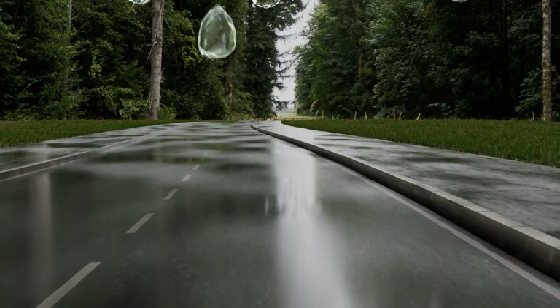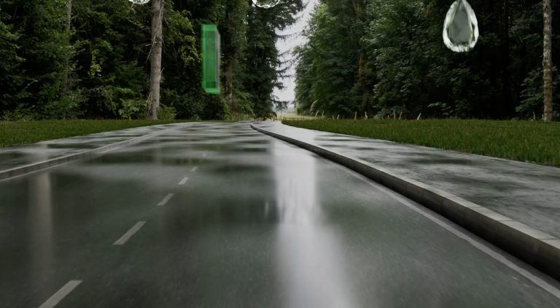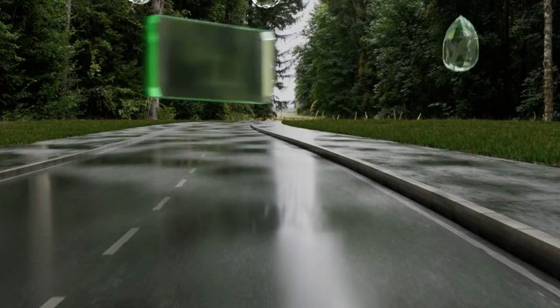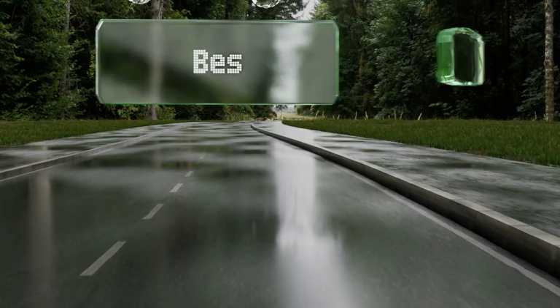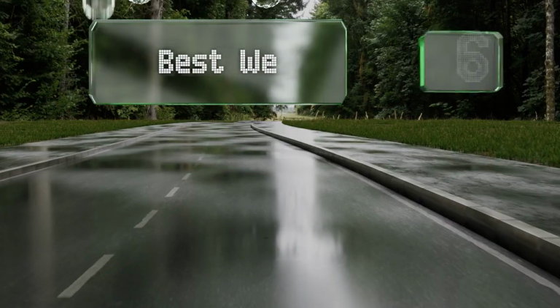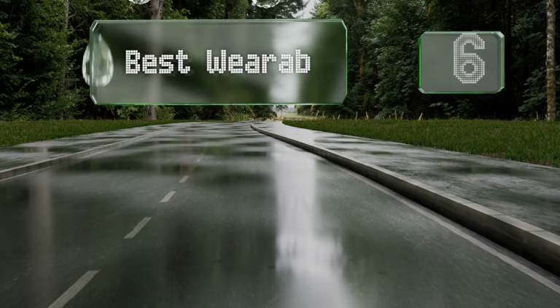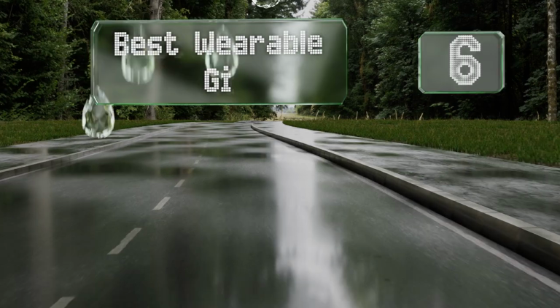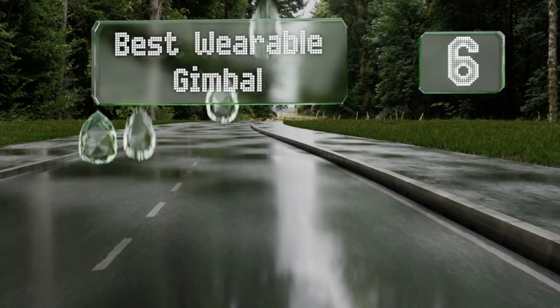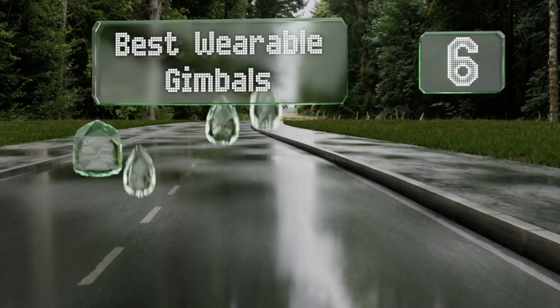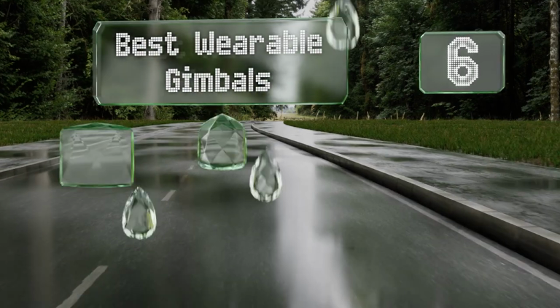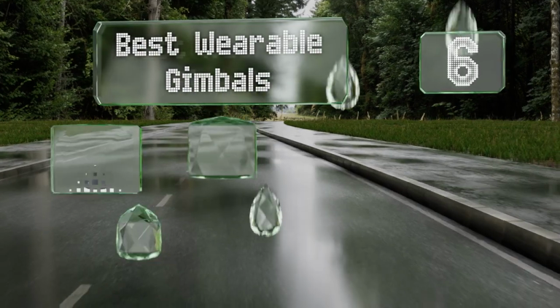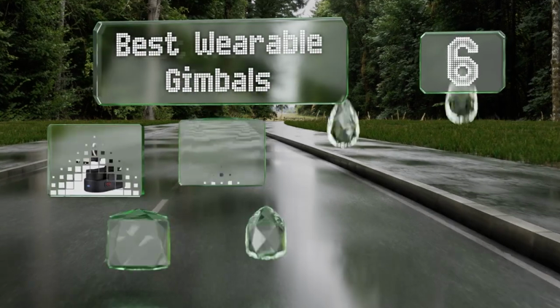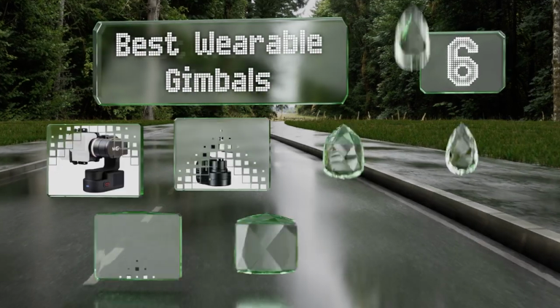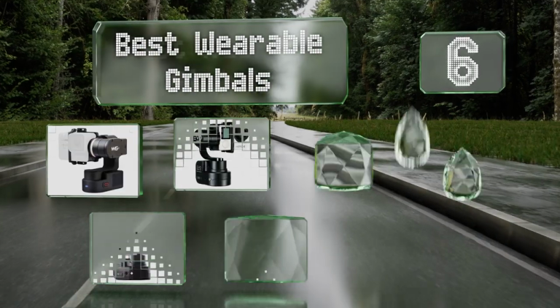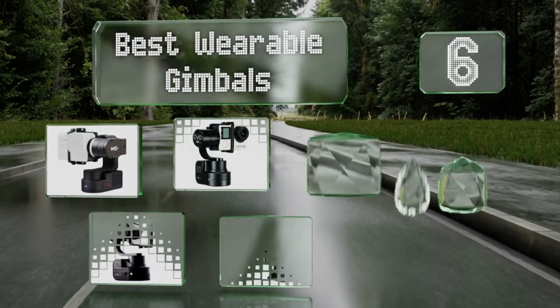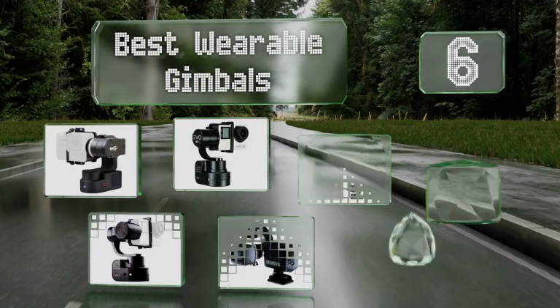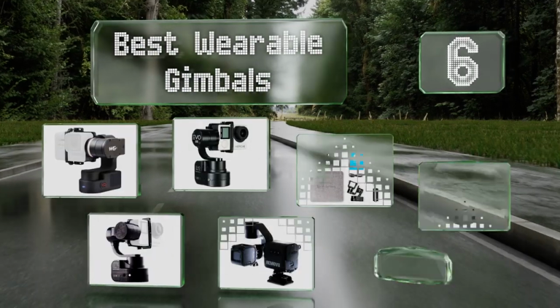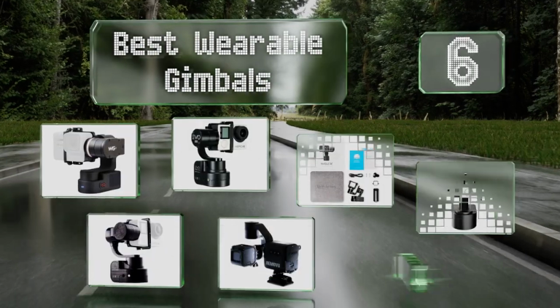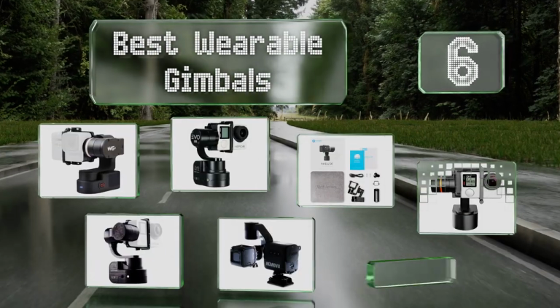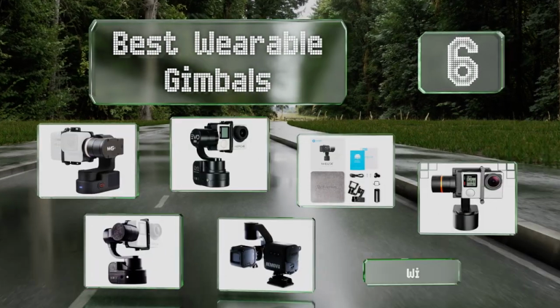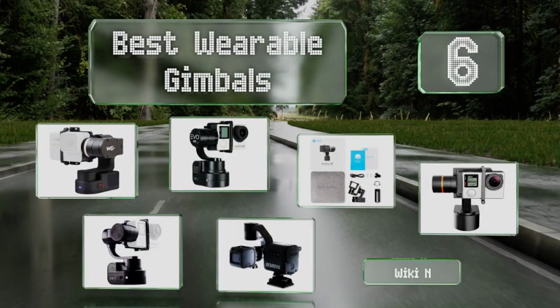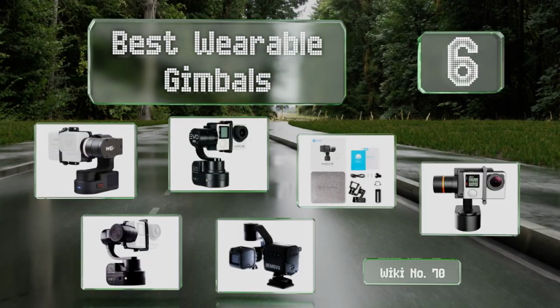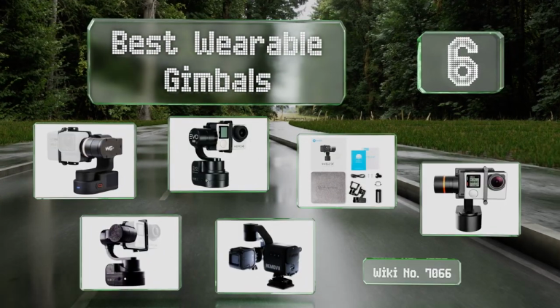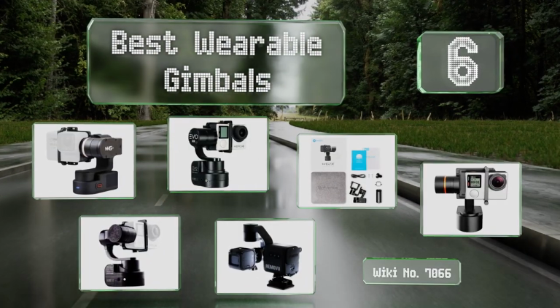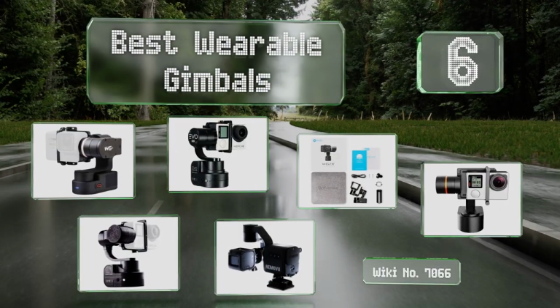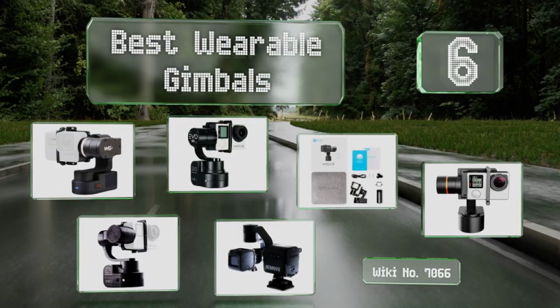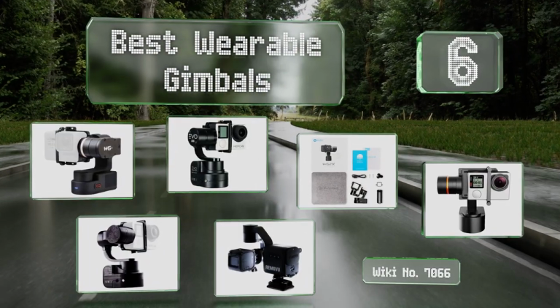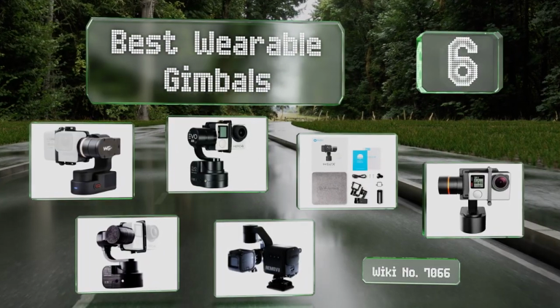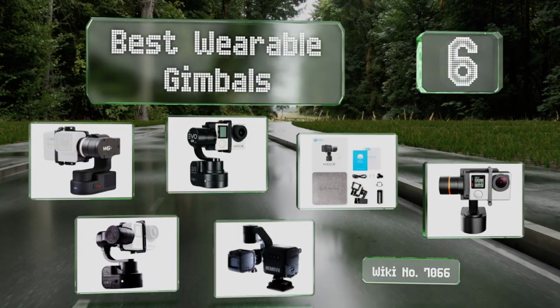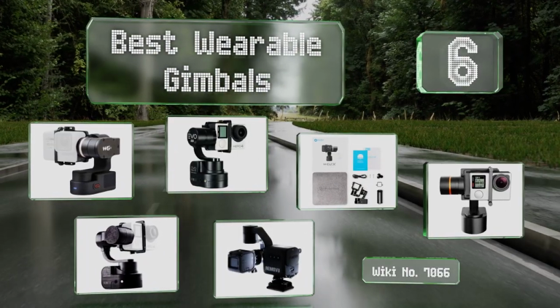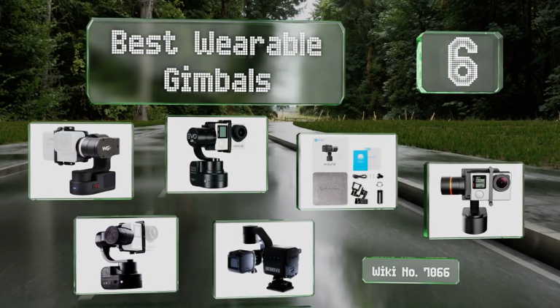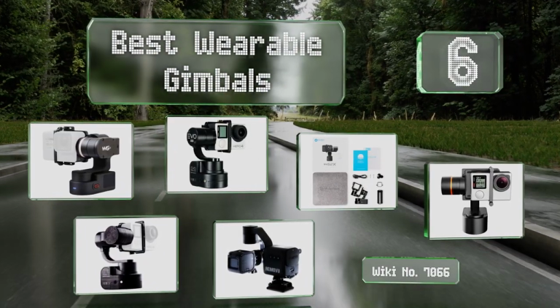EasyVid presents the six best wearable gimbals. Let's get started with the list.